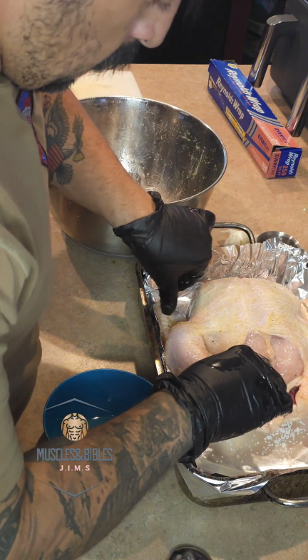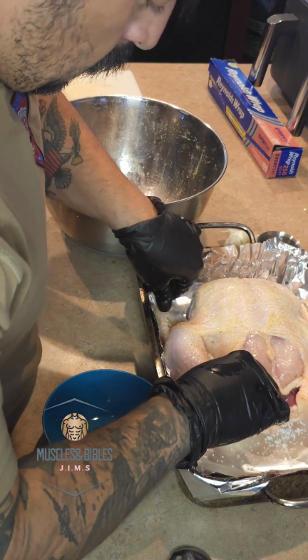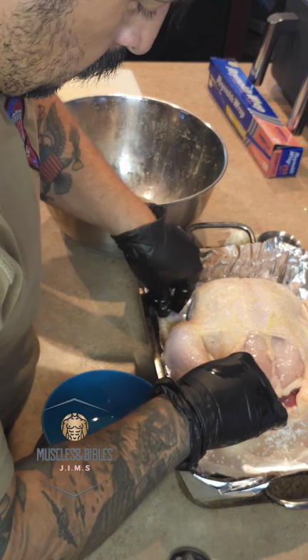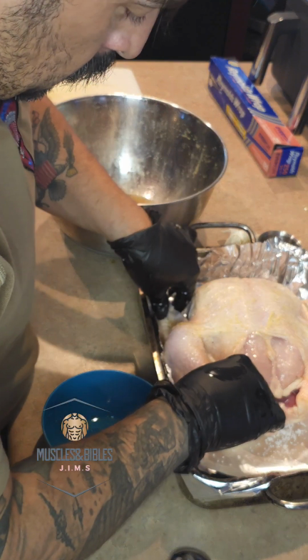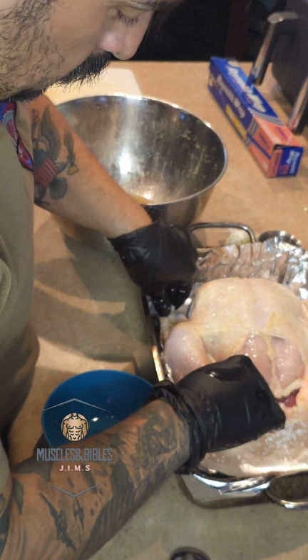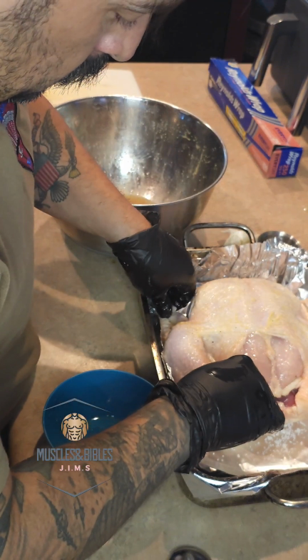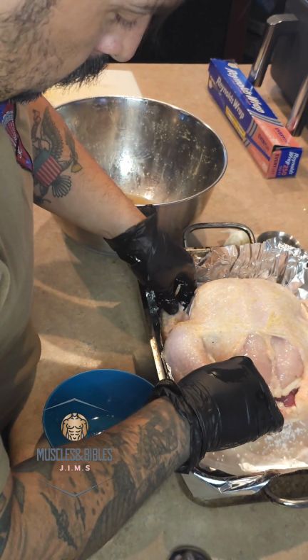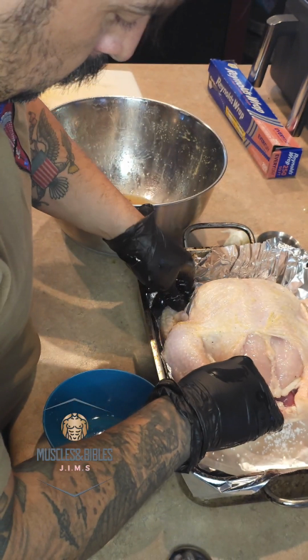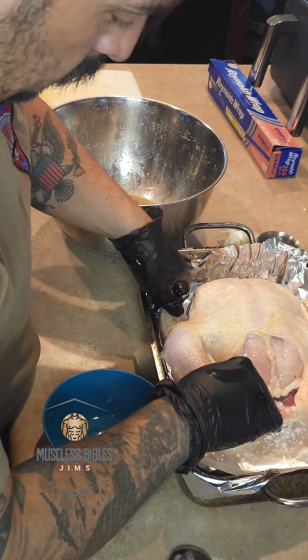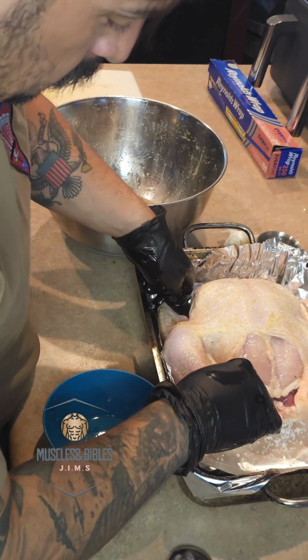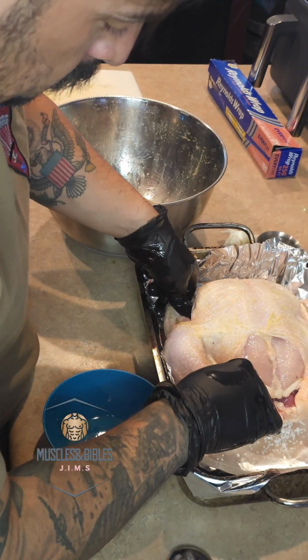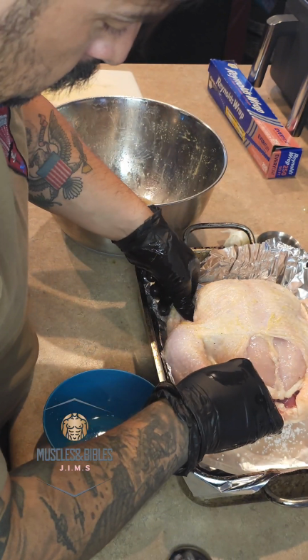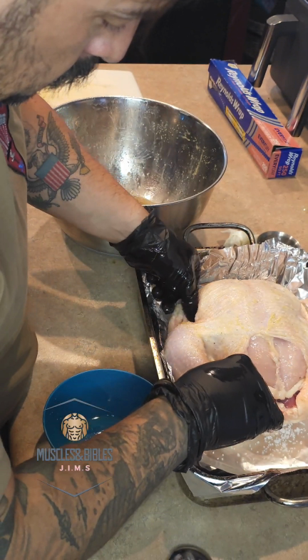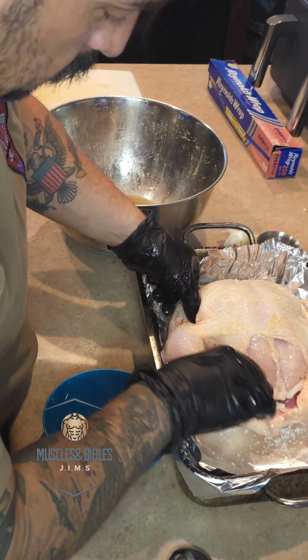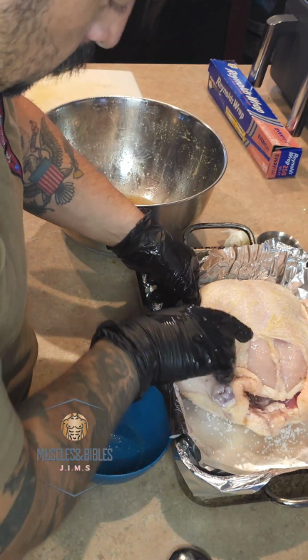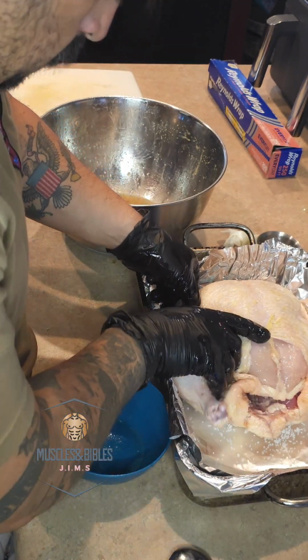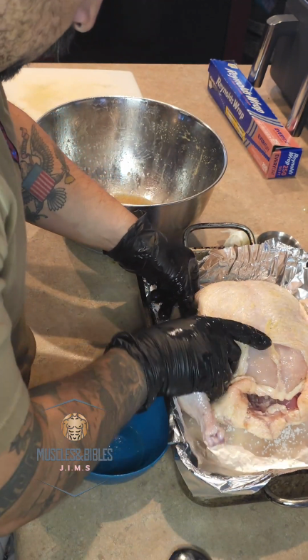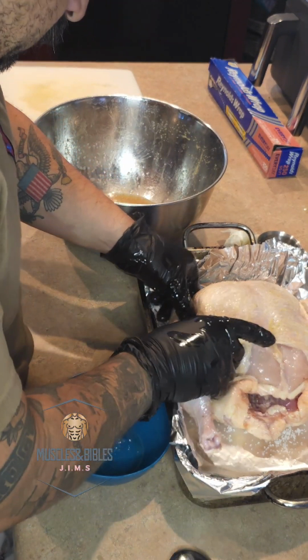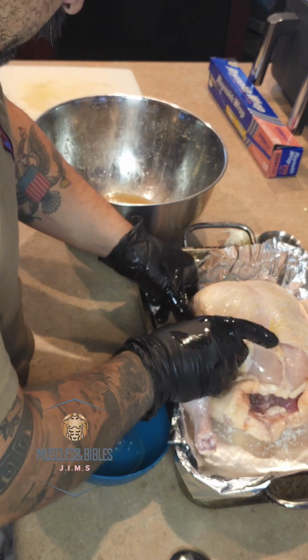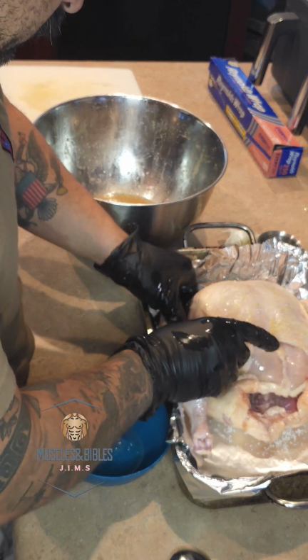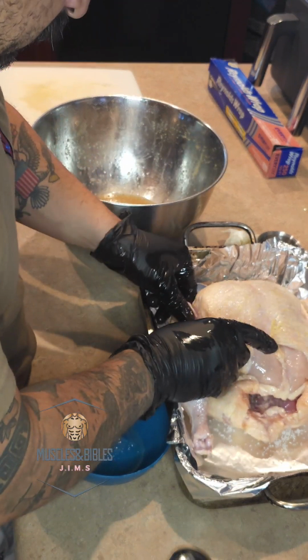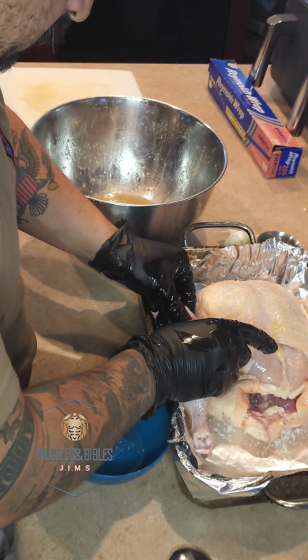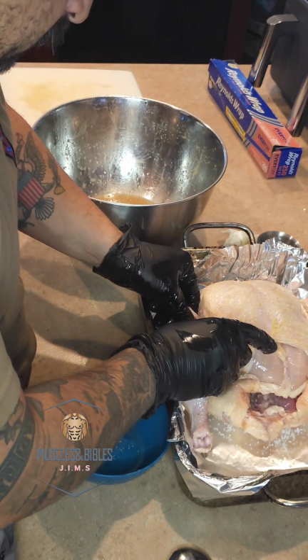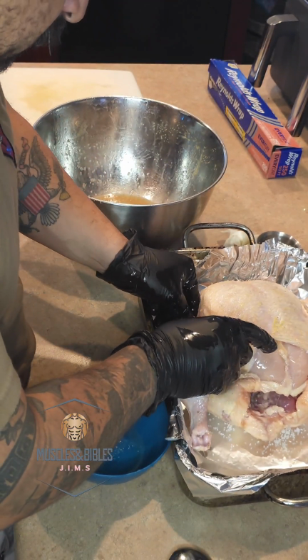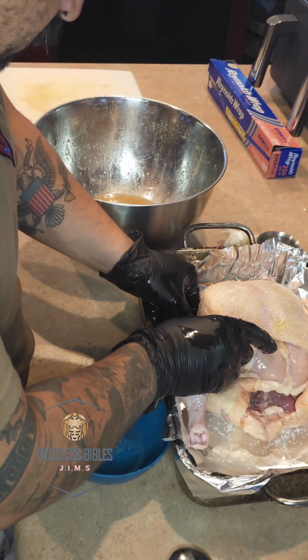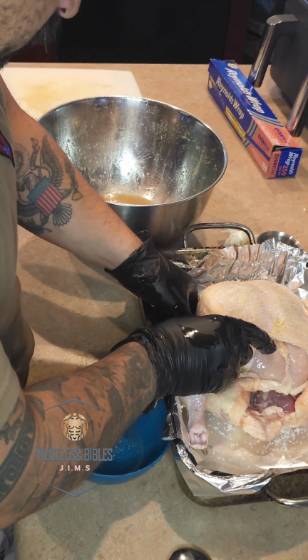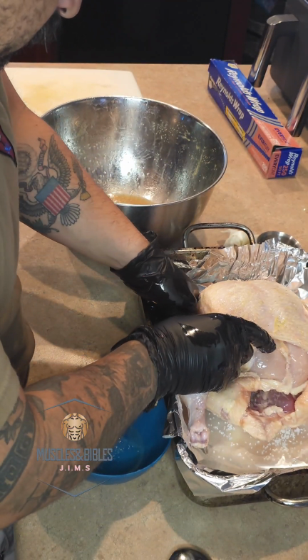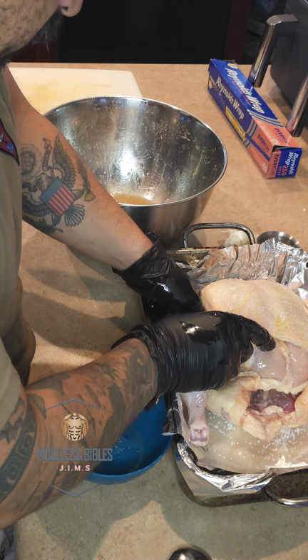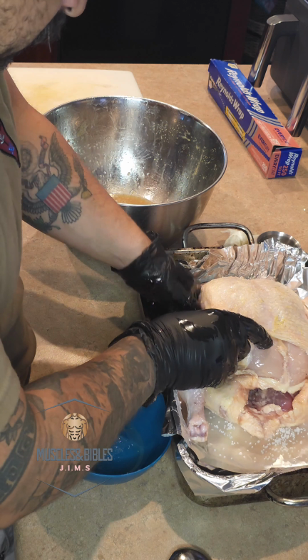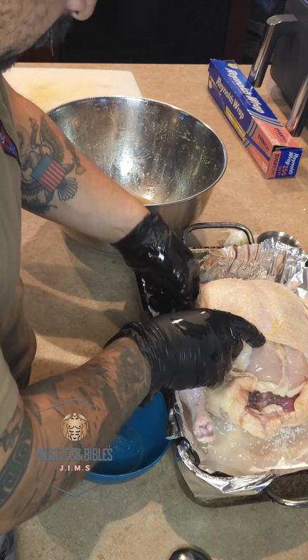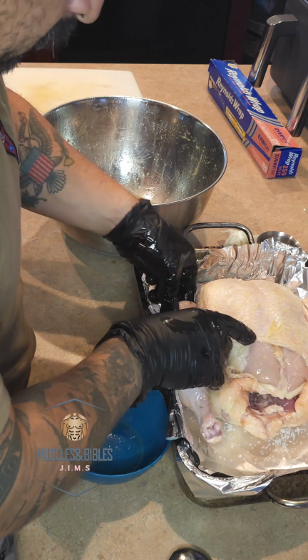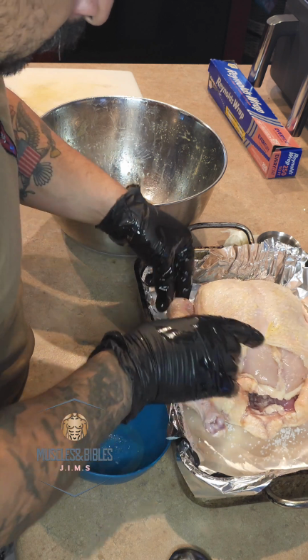Make sure your wings stay tucked in and make sure your skin is perfectly placed inside the pan.